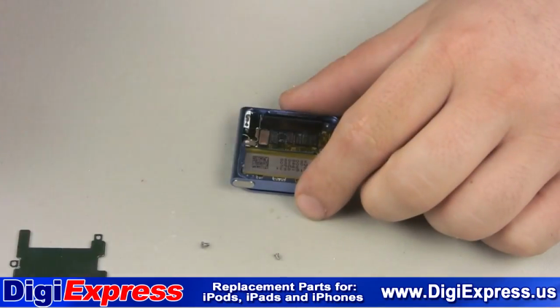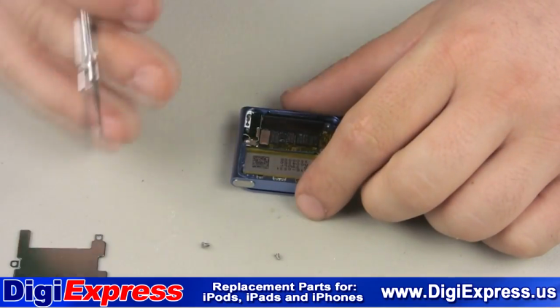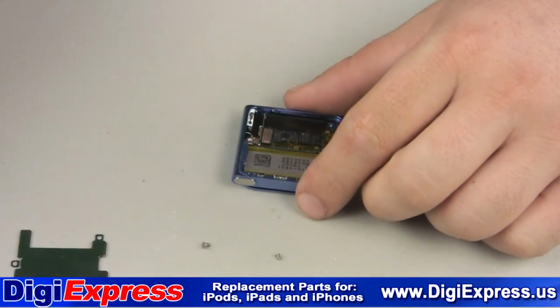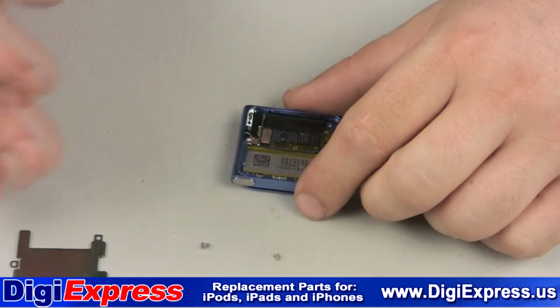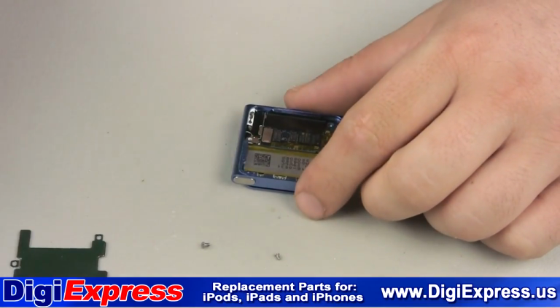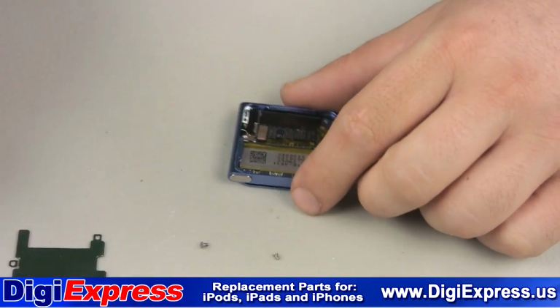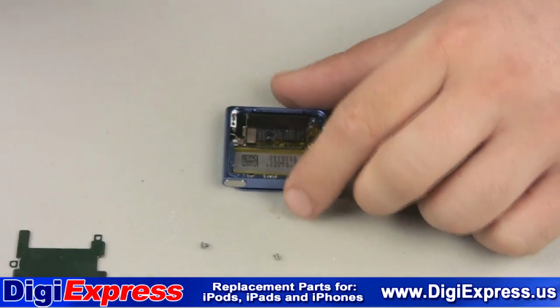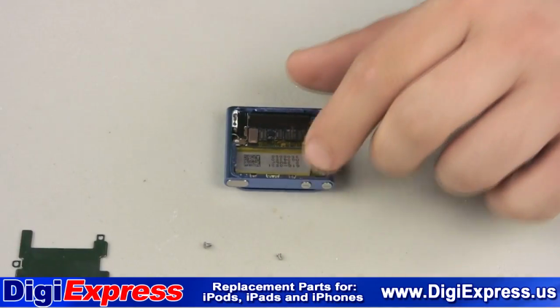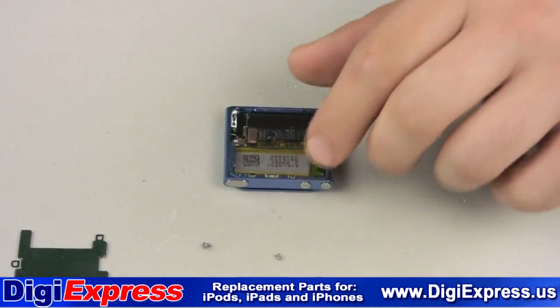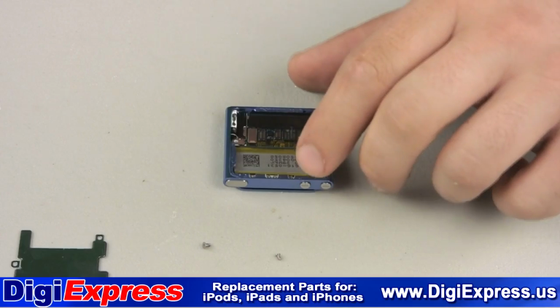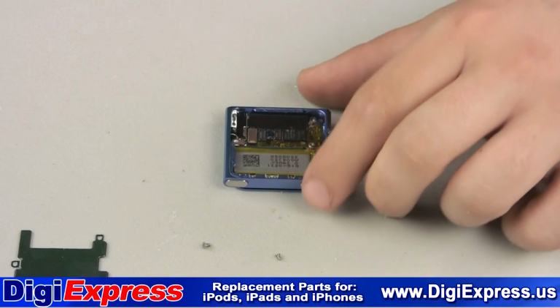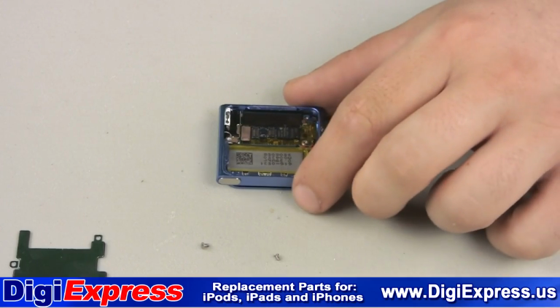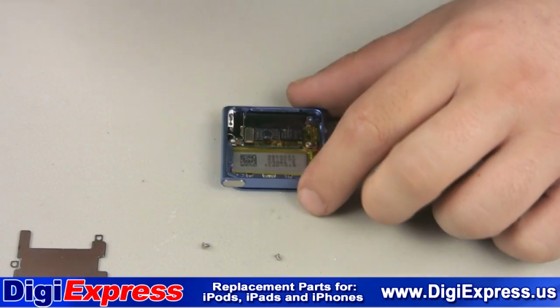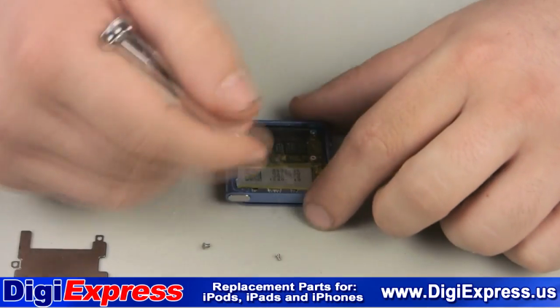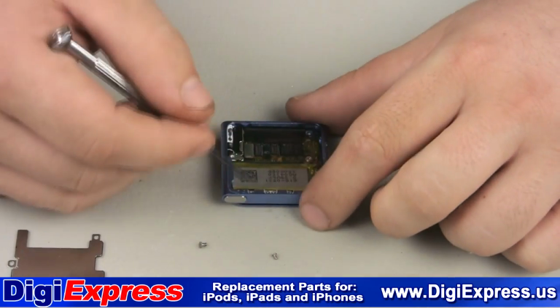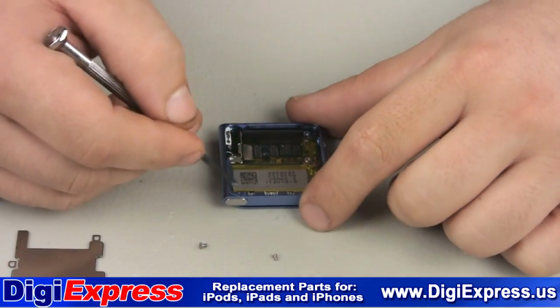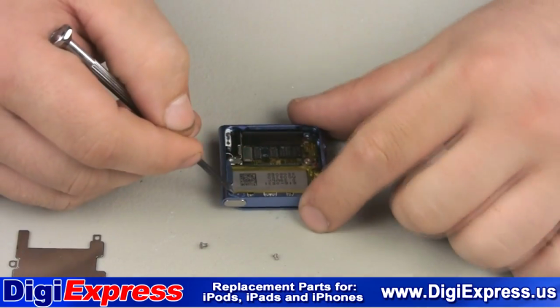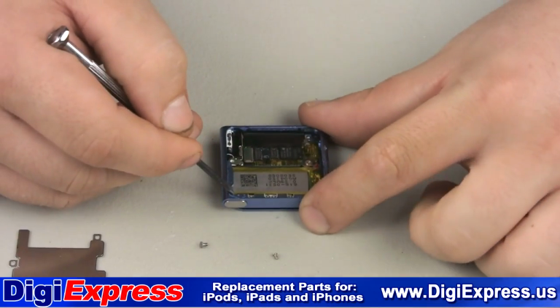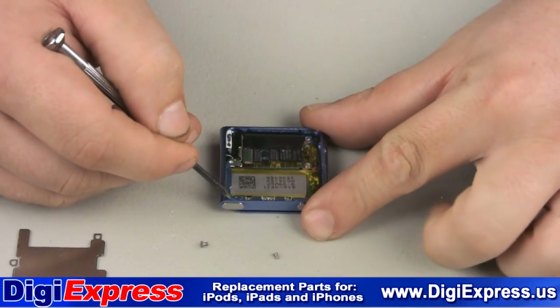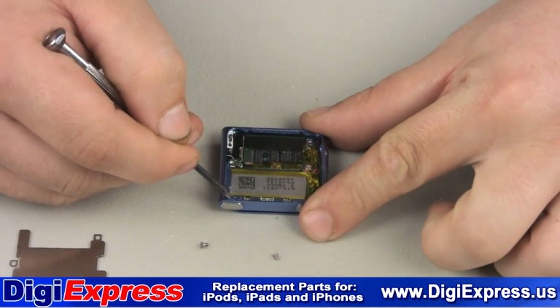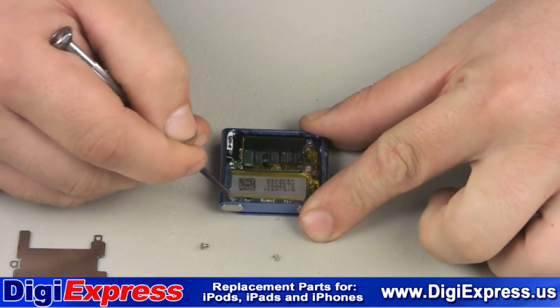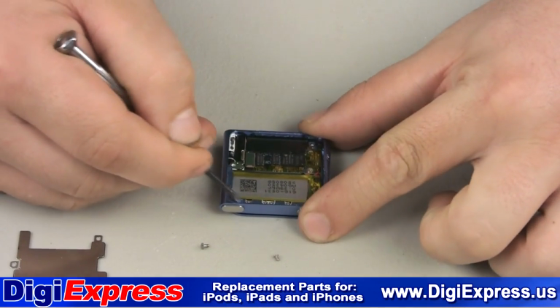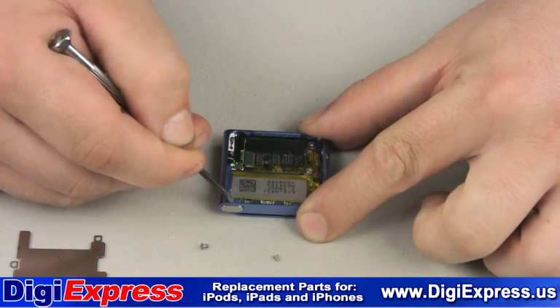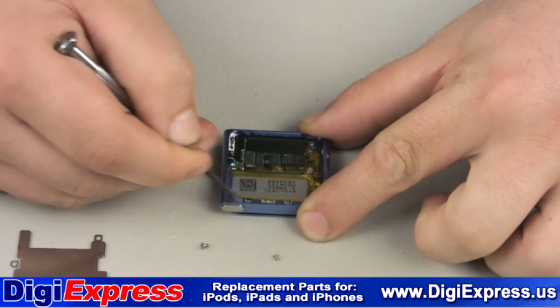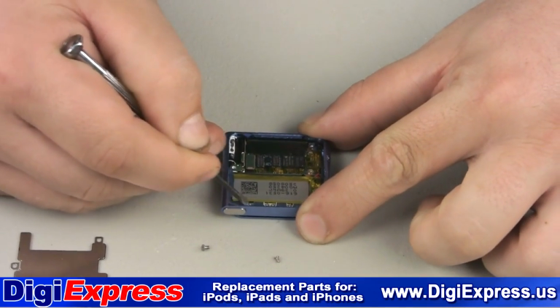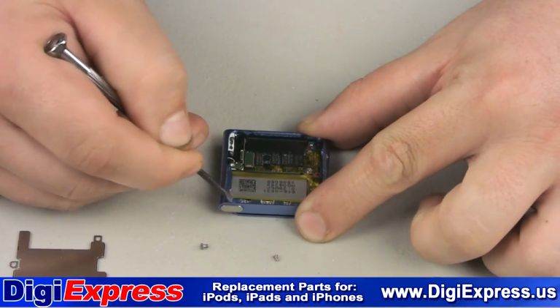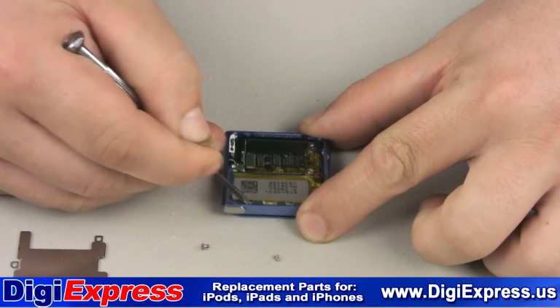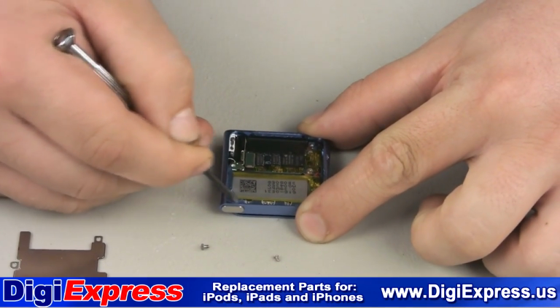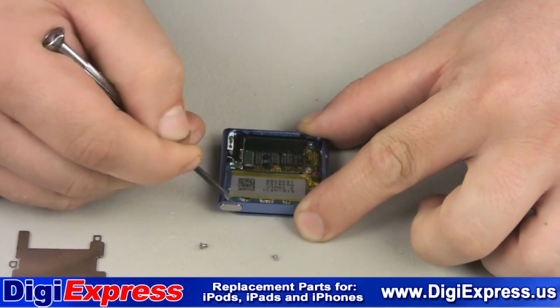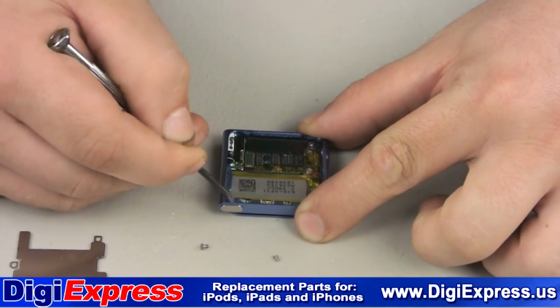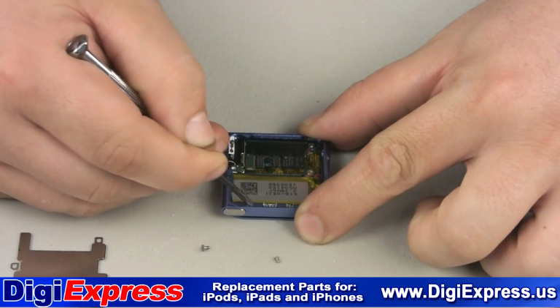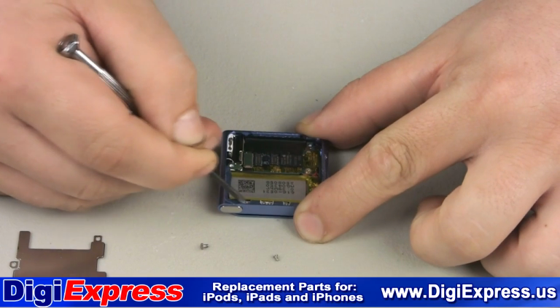Once the screen is removed, finish cleaning the frame. Any amount of debris at all will cause the new screen to be lifted.